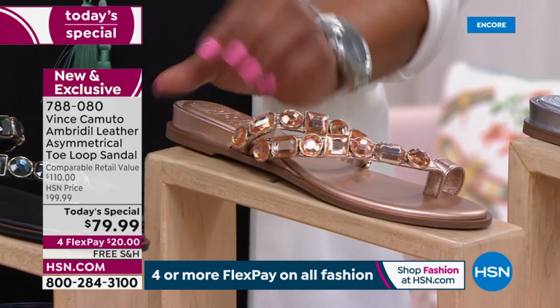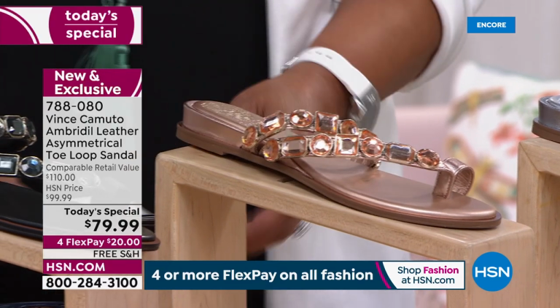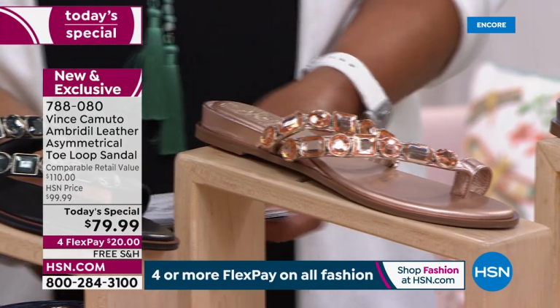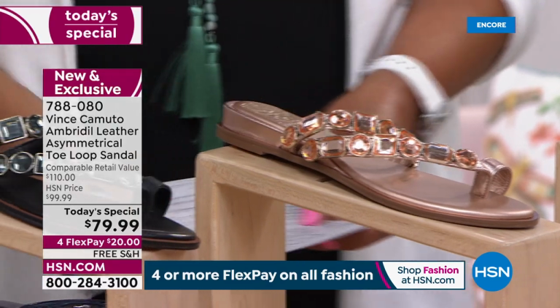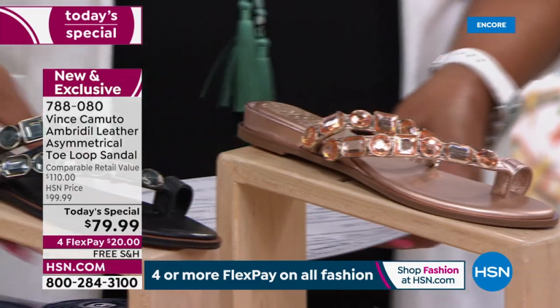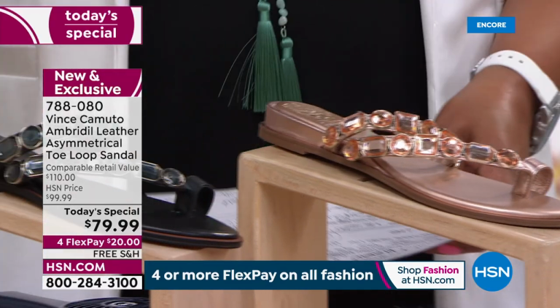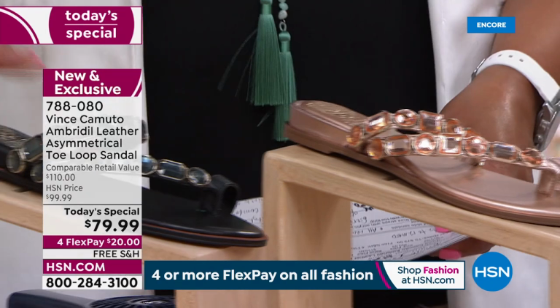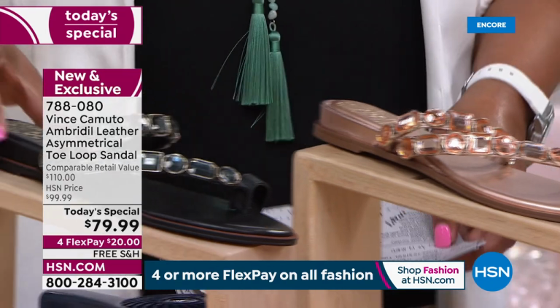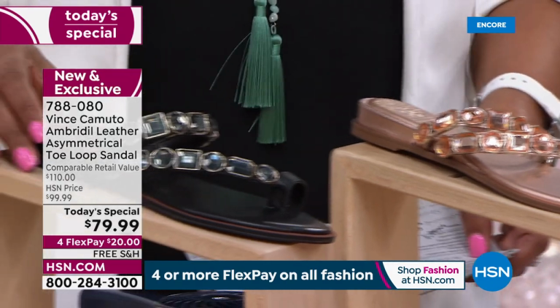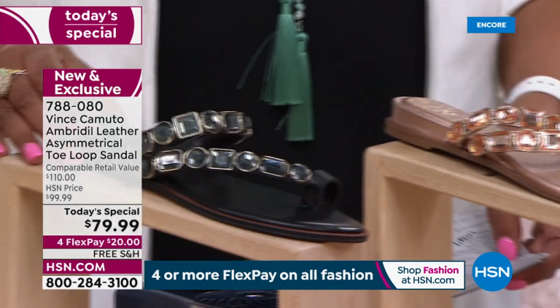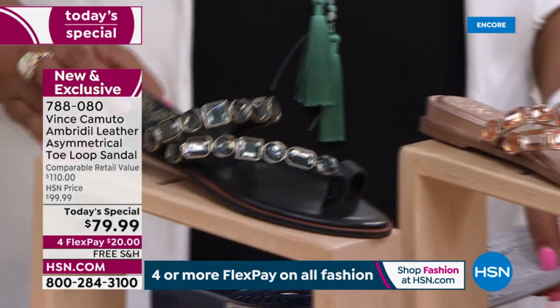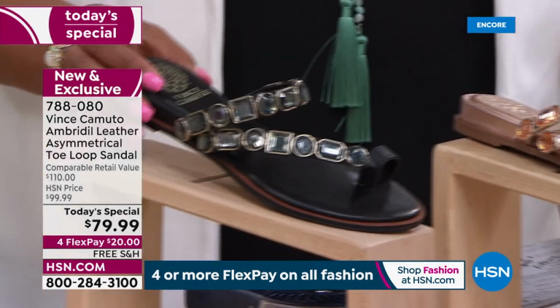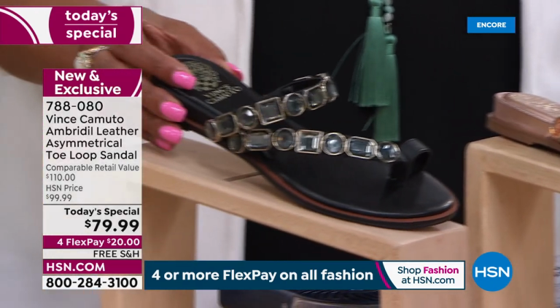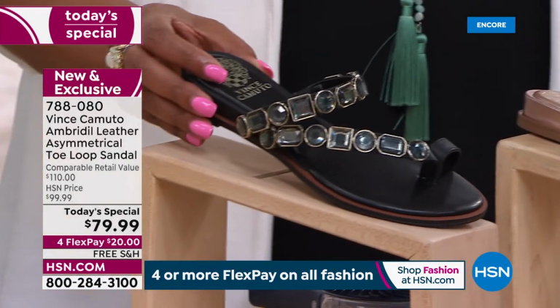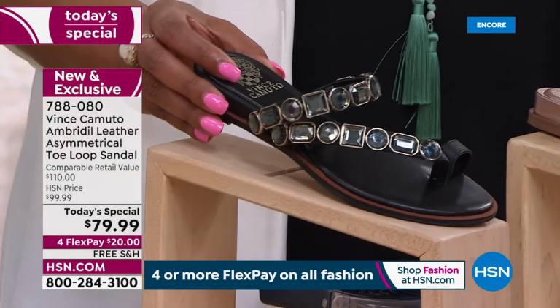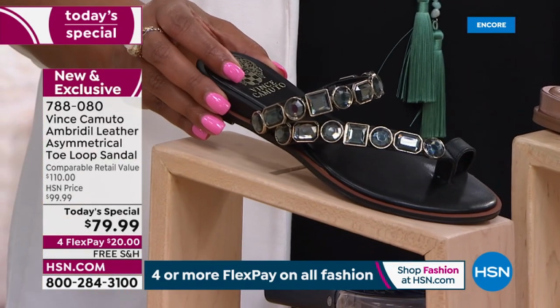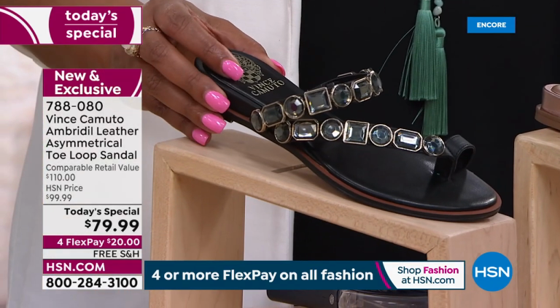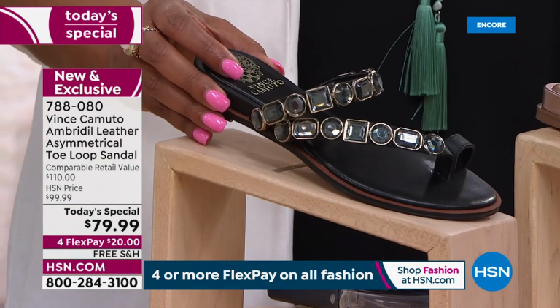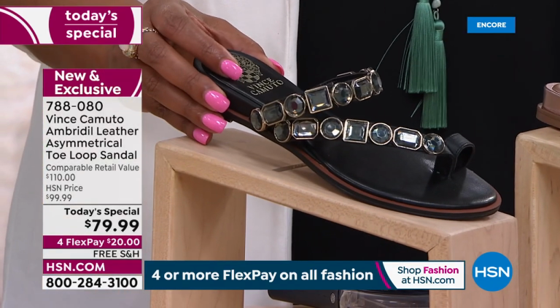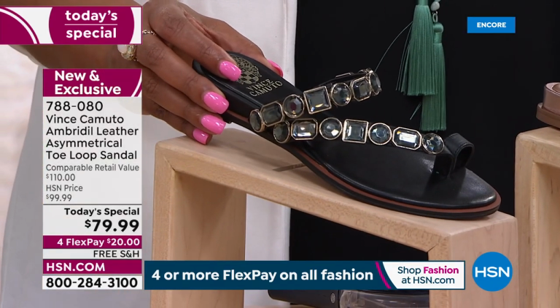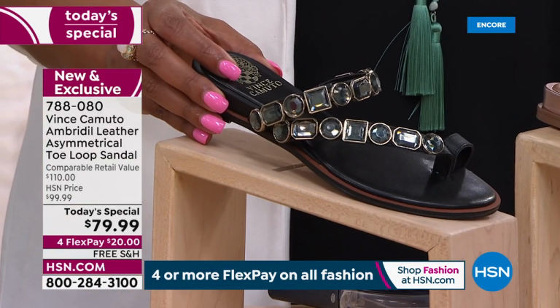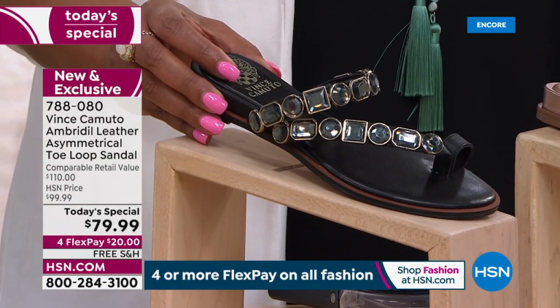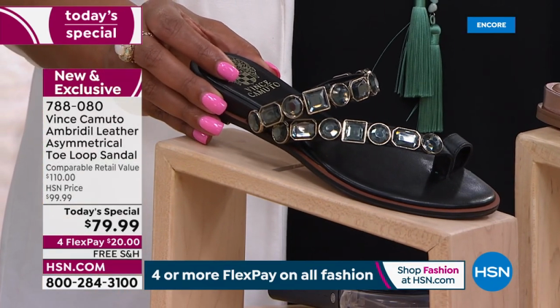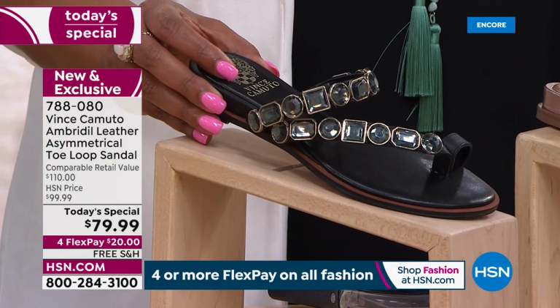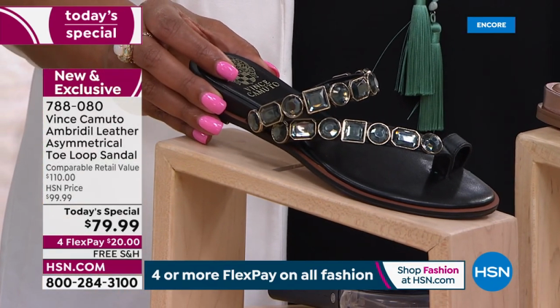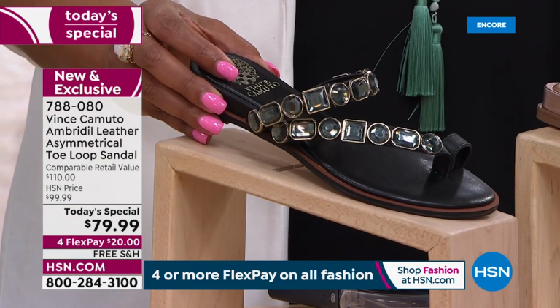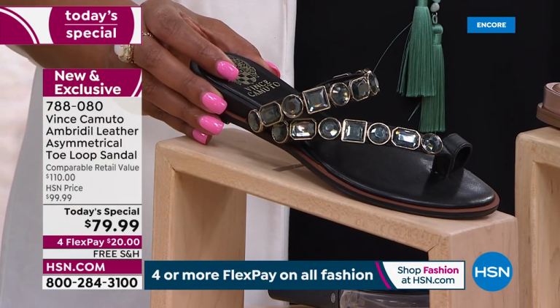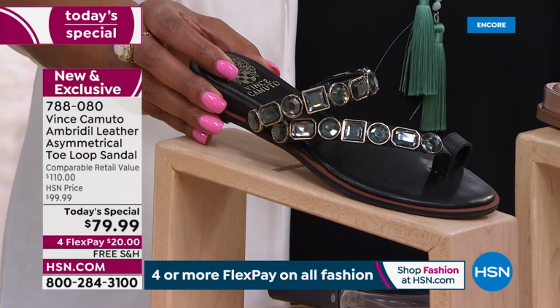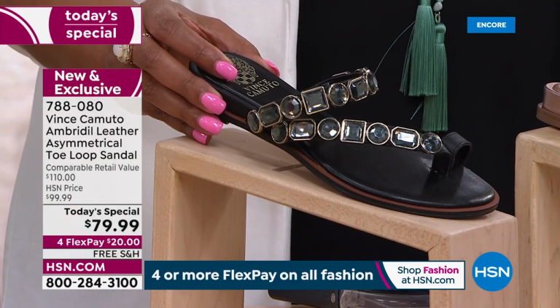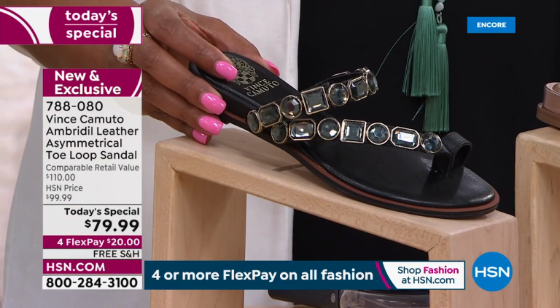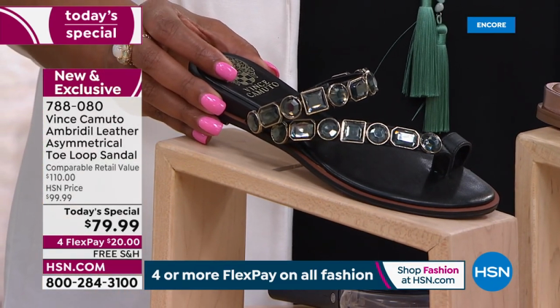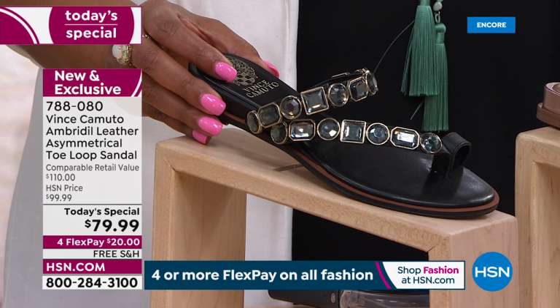And then we have the black — that's what I have on. Wow, wow, wow is all I can say.